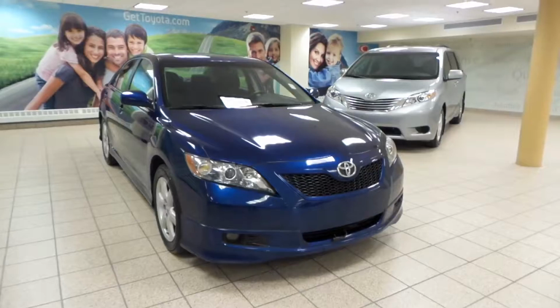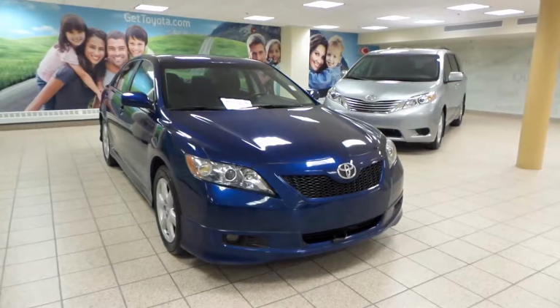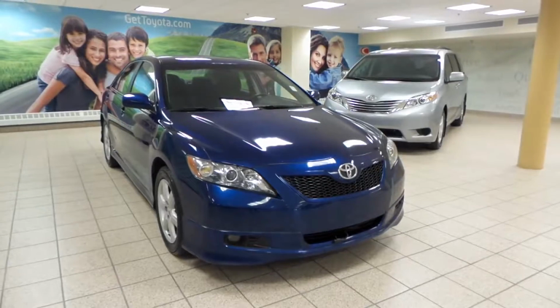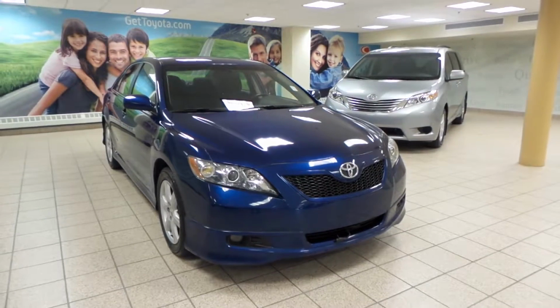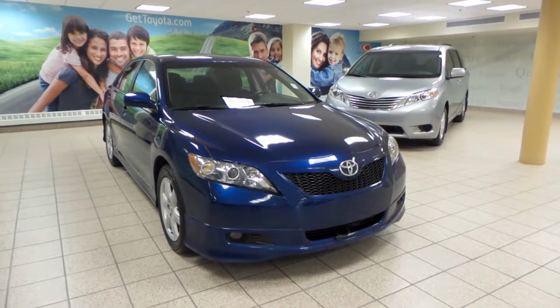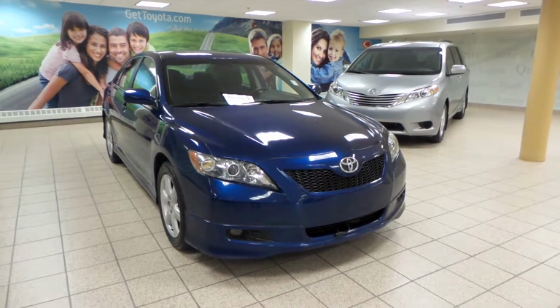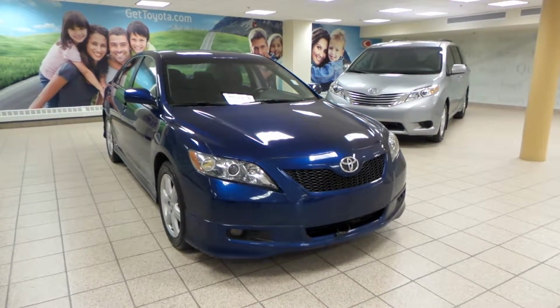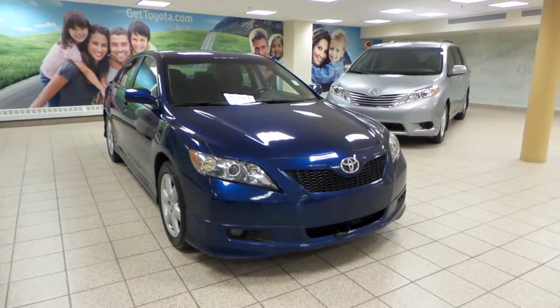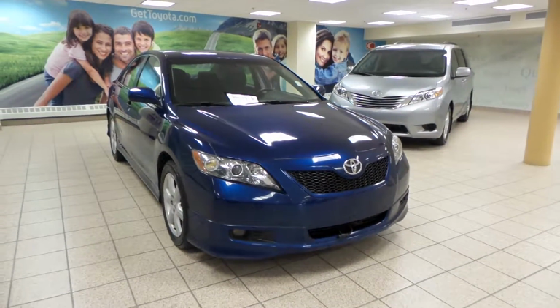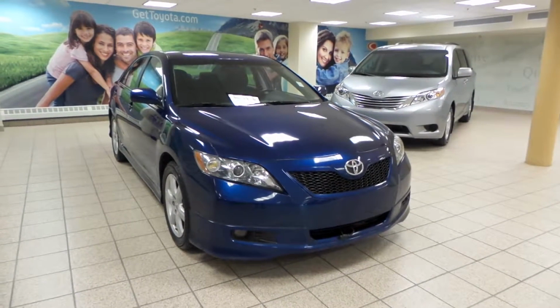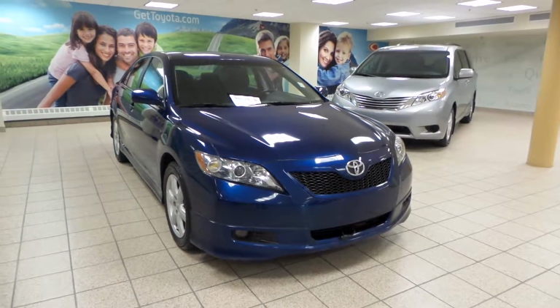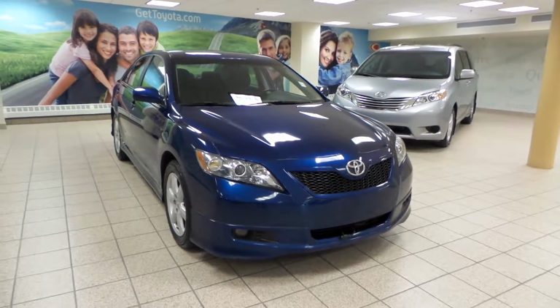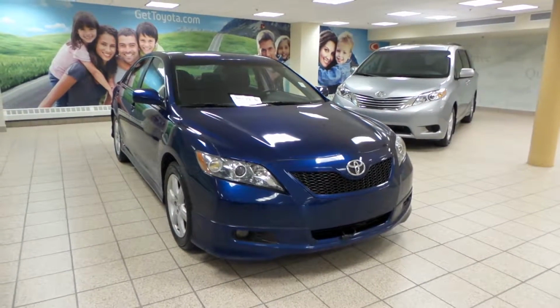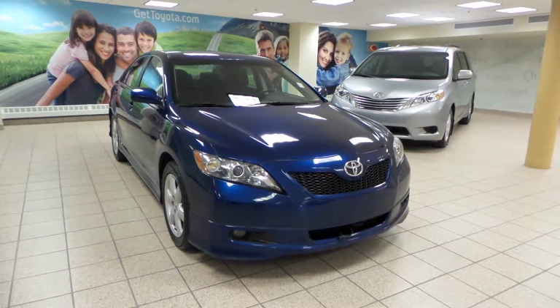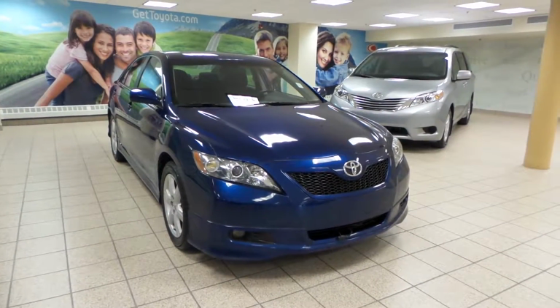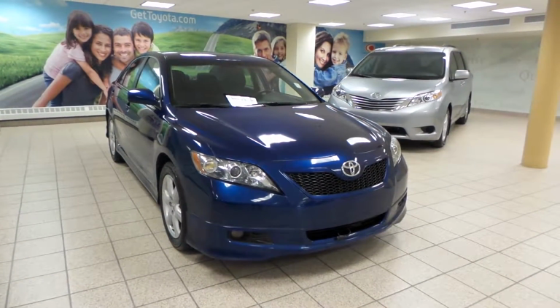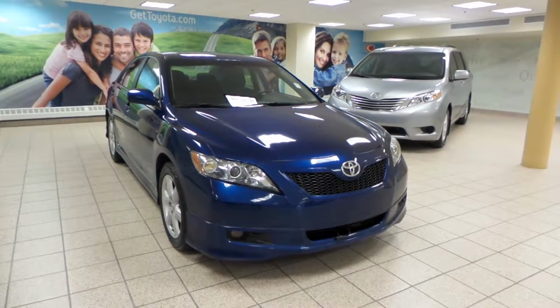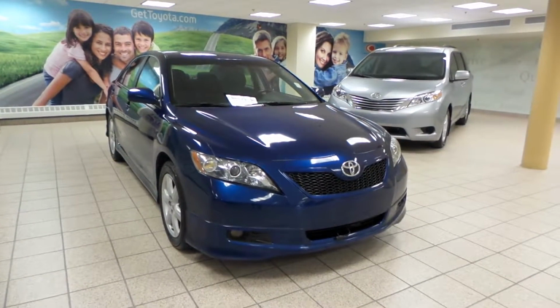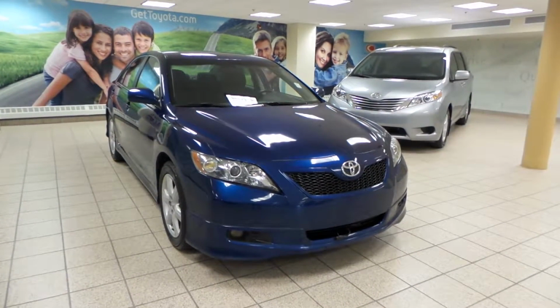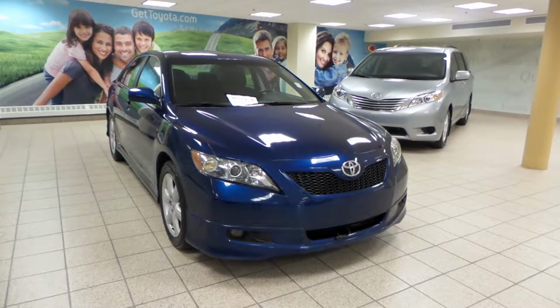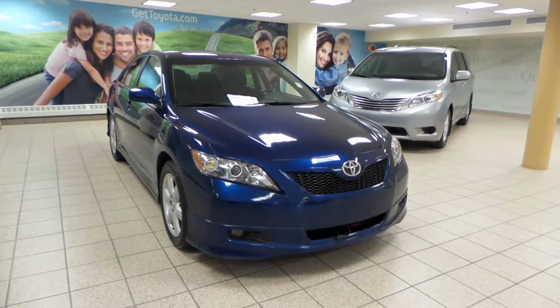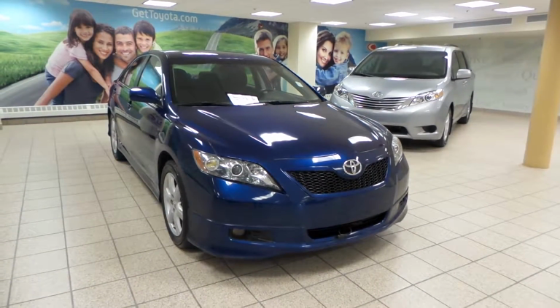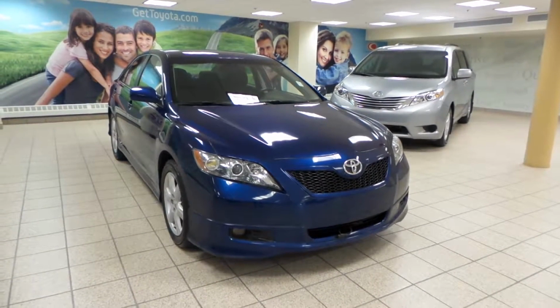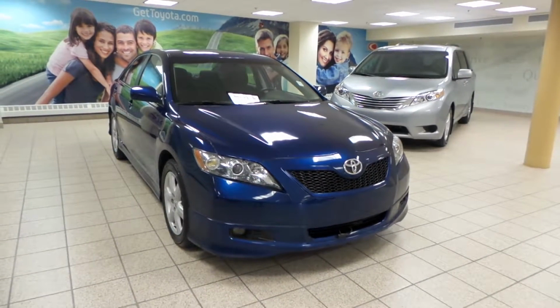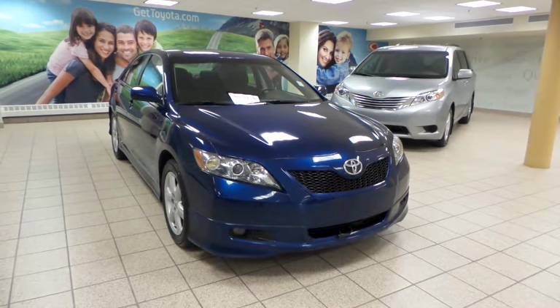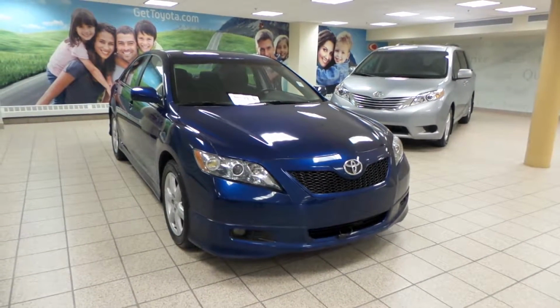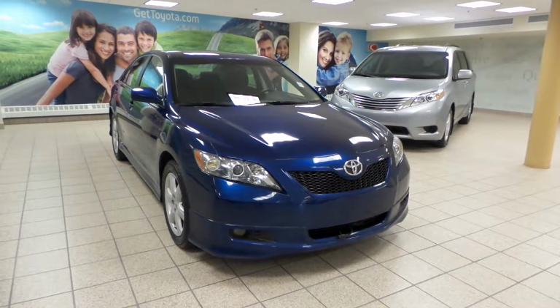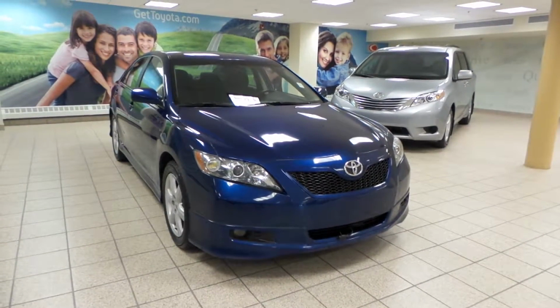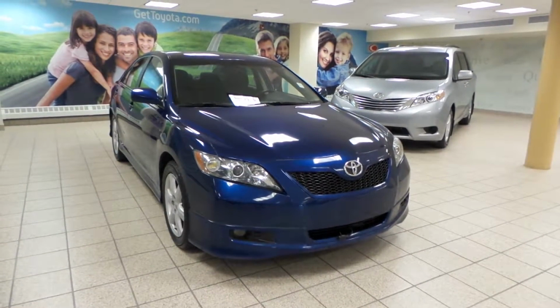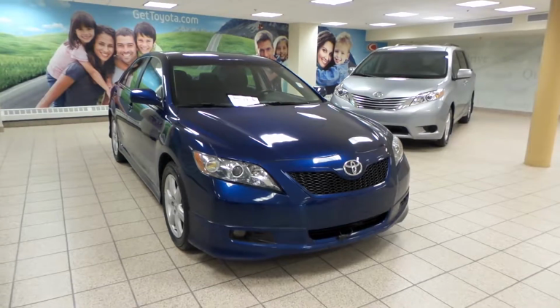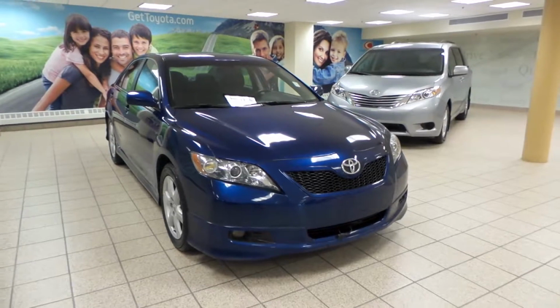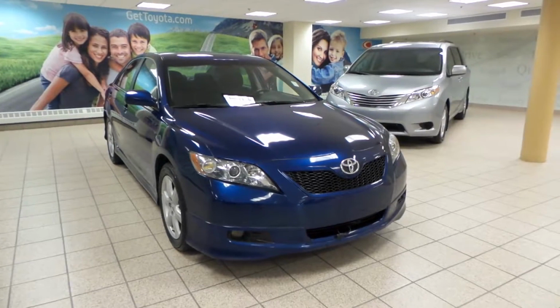Hey, it's Danny from Charlesland Toyota. We're looking at a 2007 Toyota Camry Sedan SE Edition.